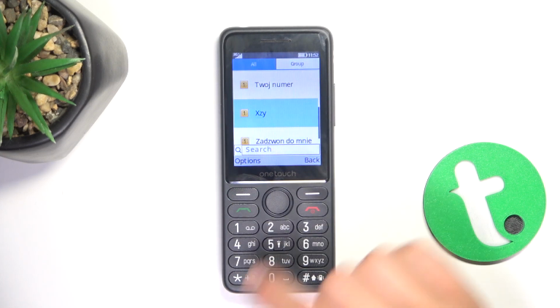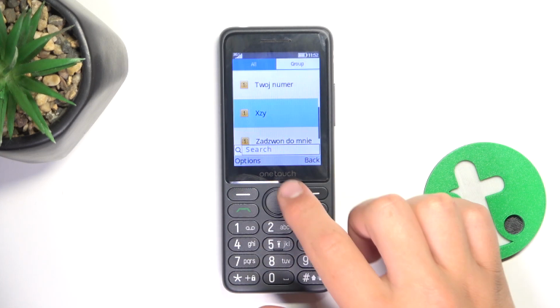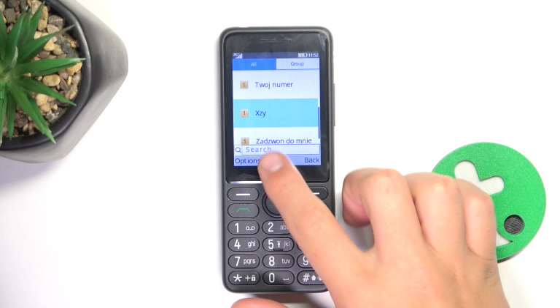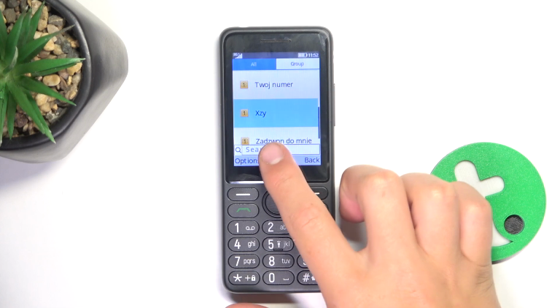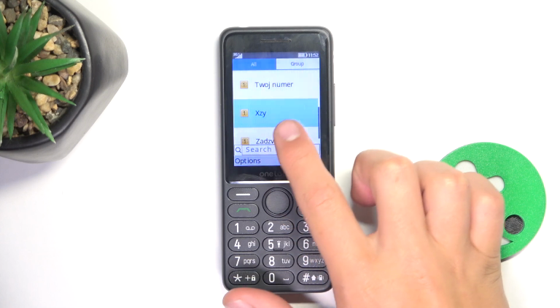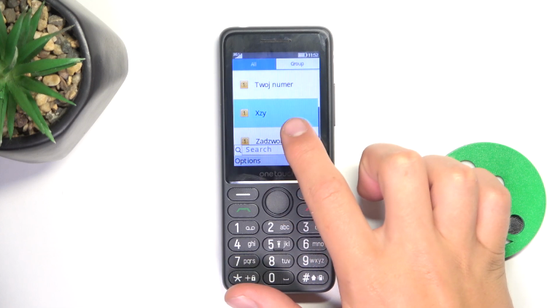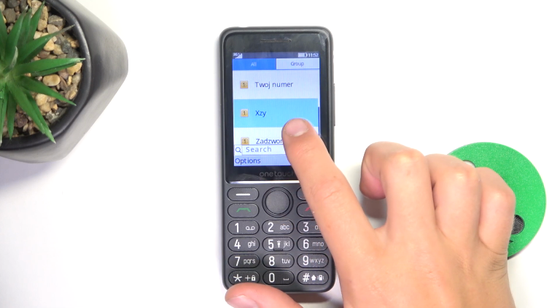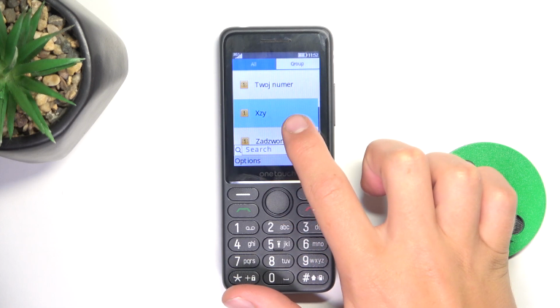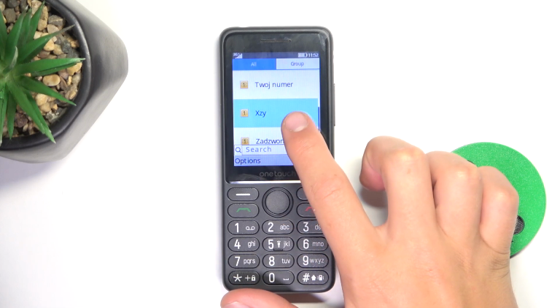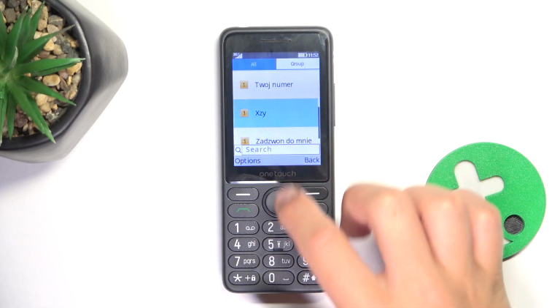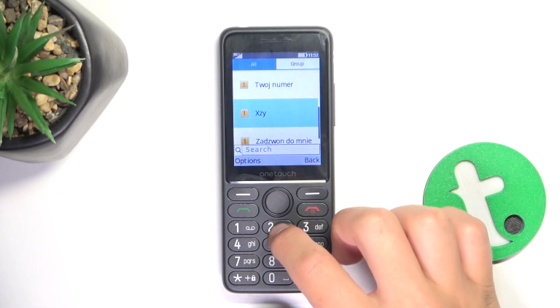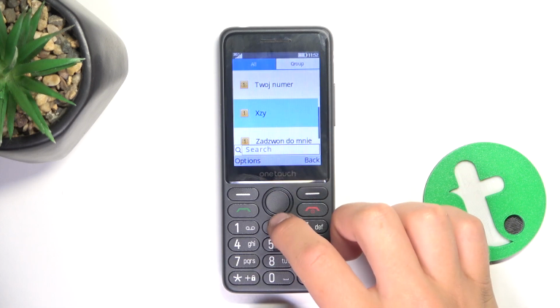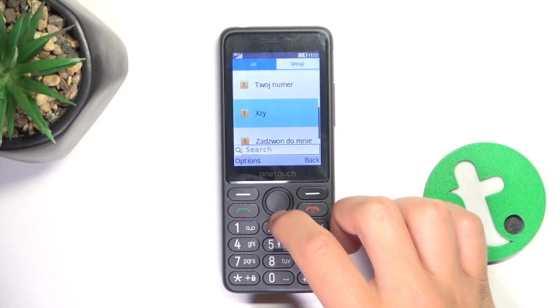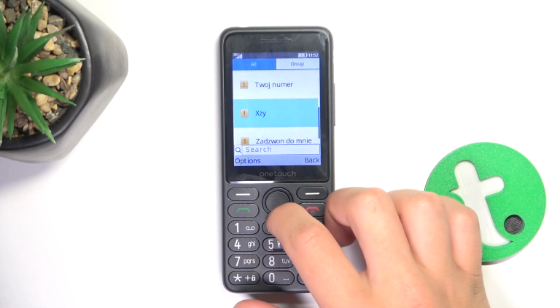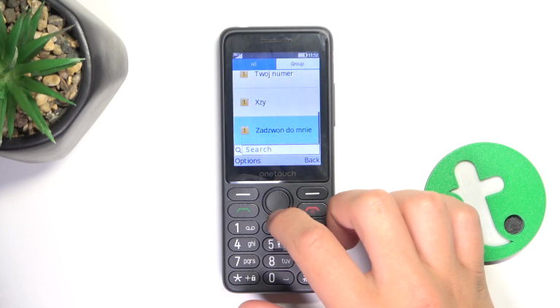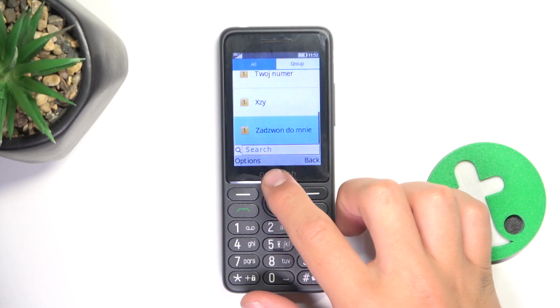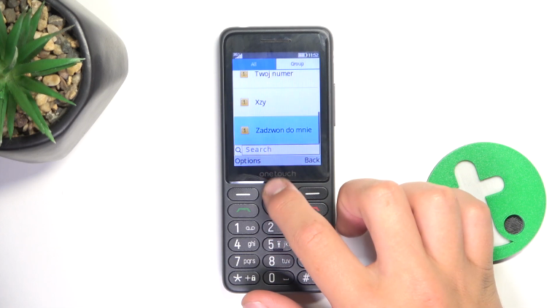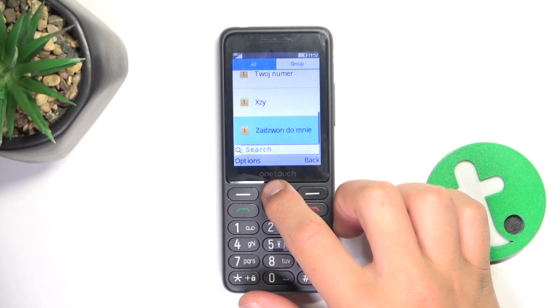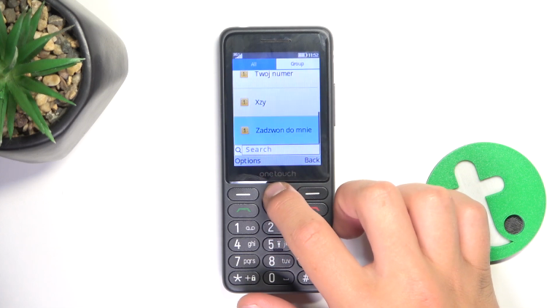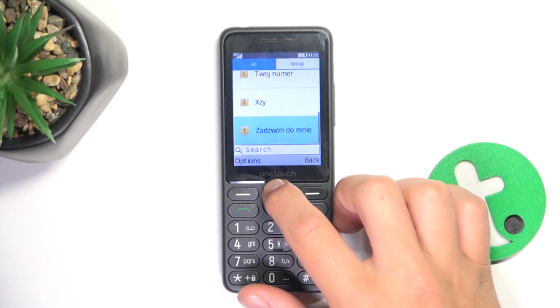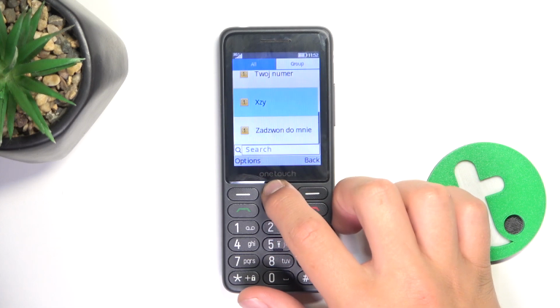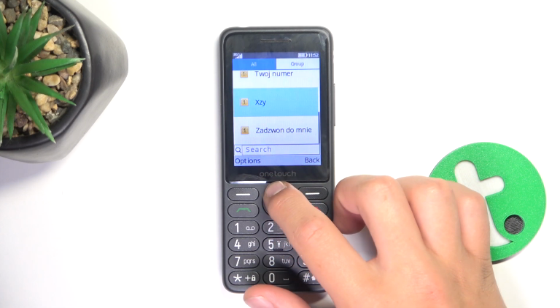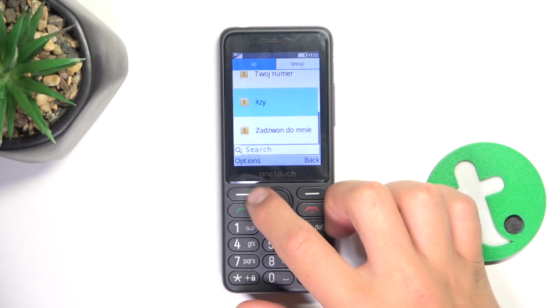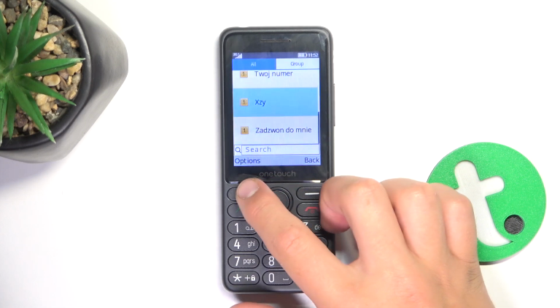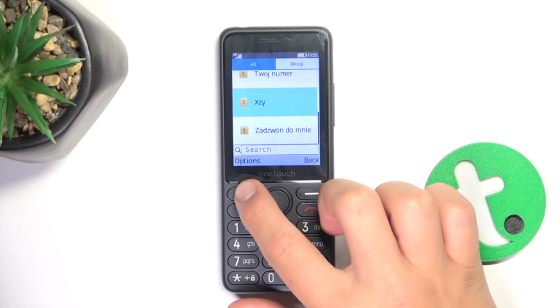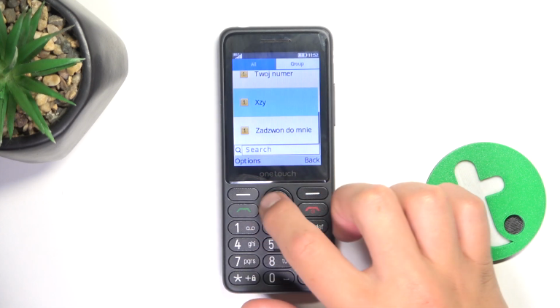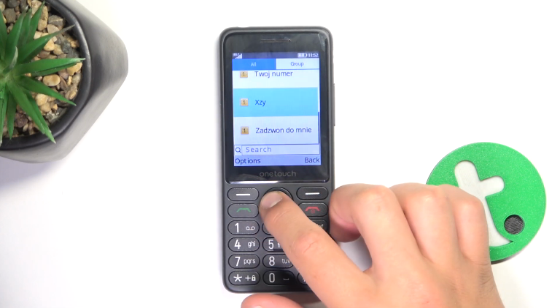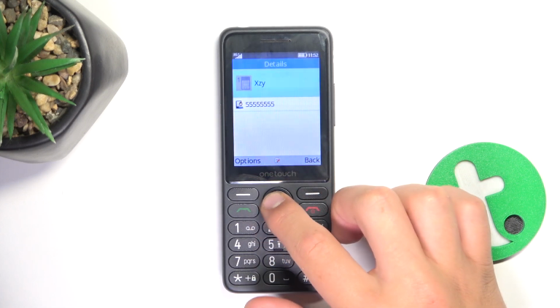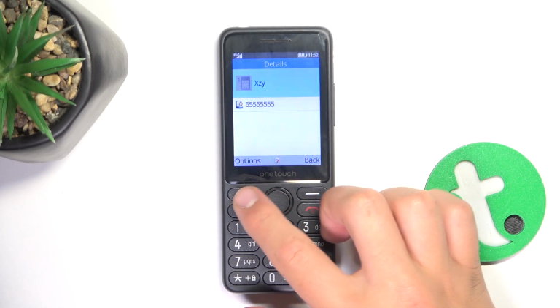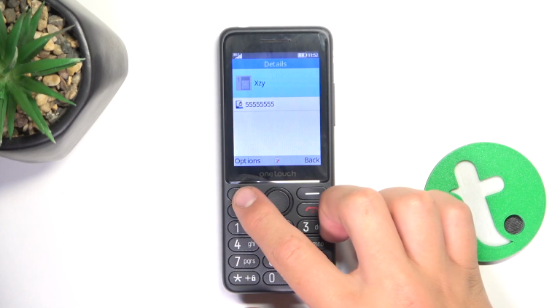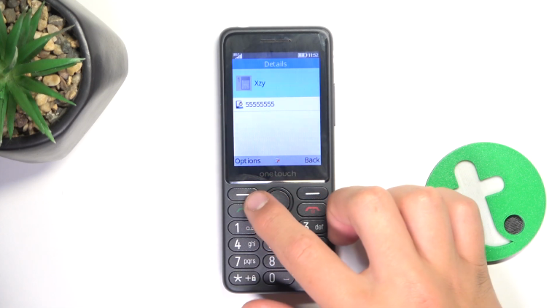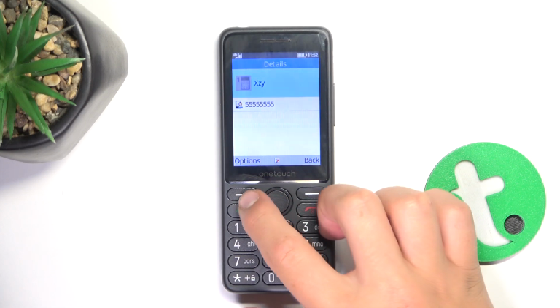And as you can see, here is the phone number, here is the contact that we have just created and that's going to be all.